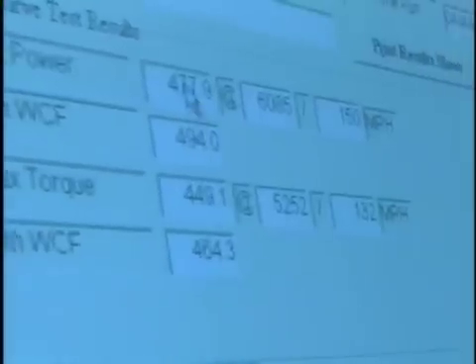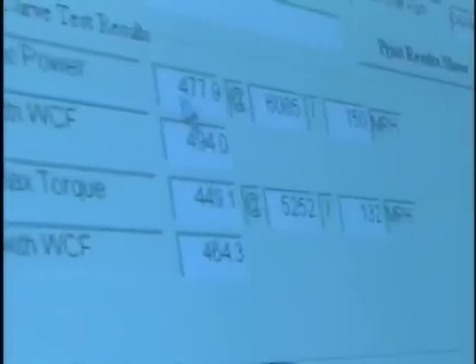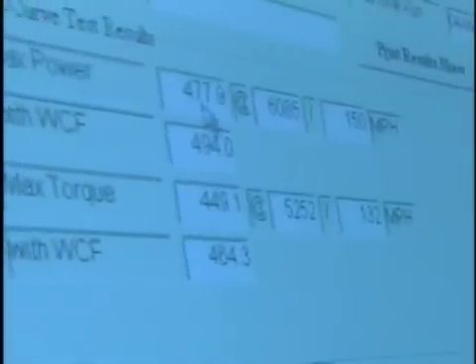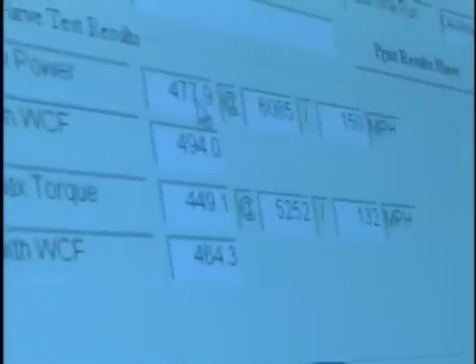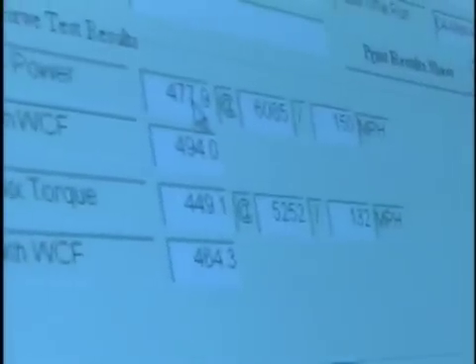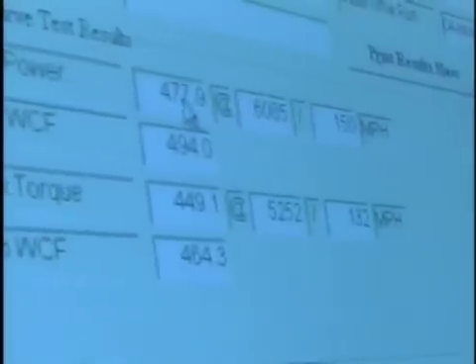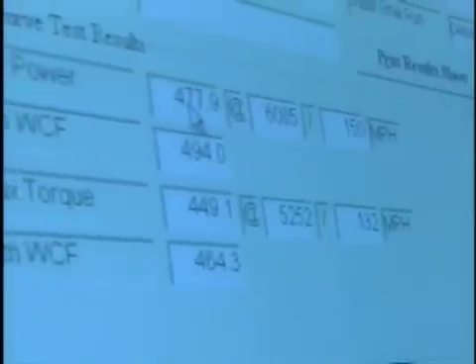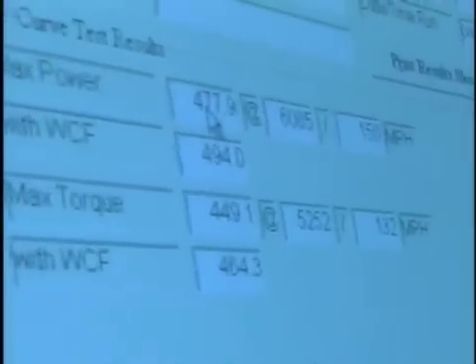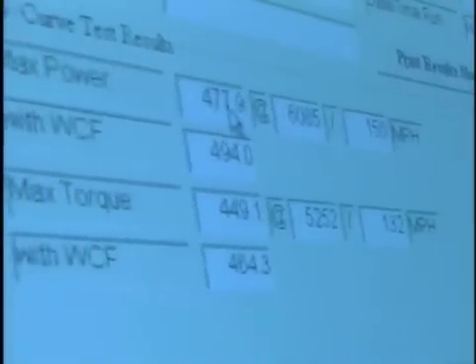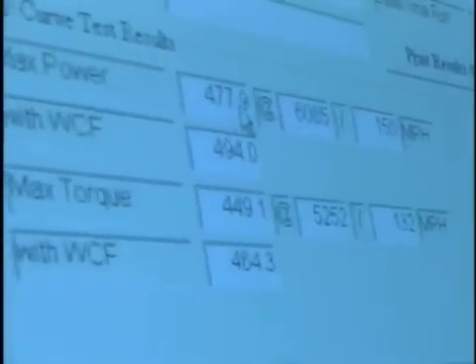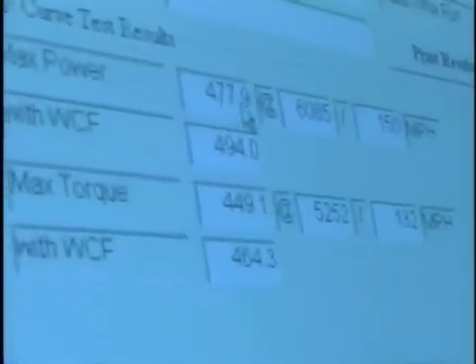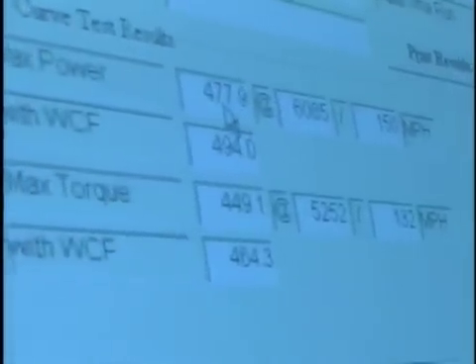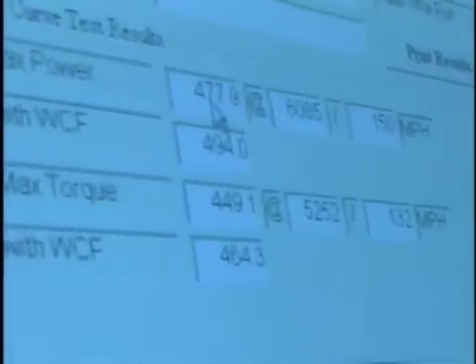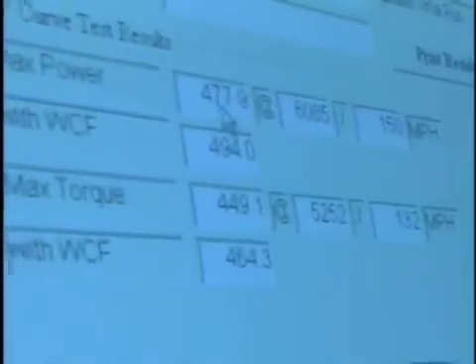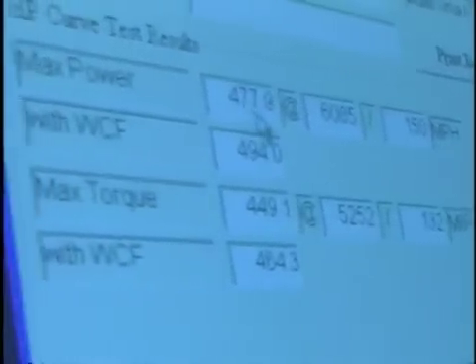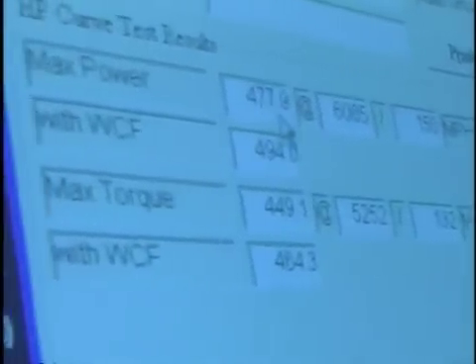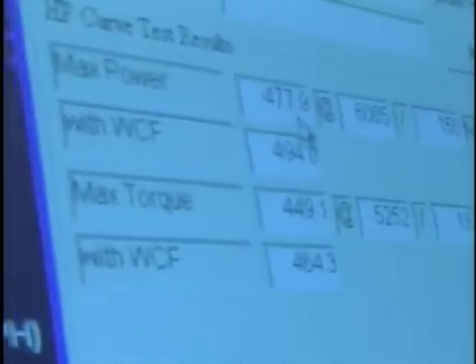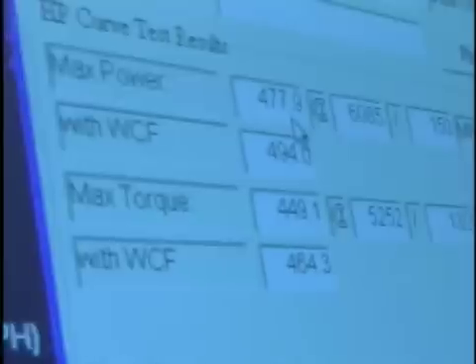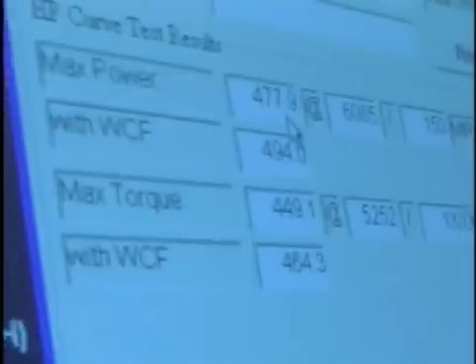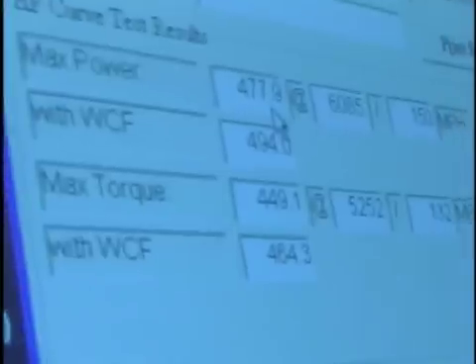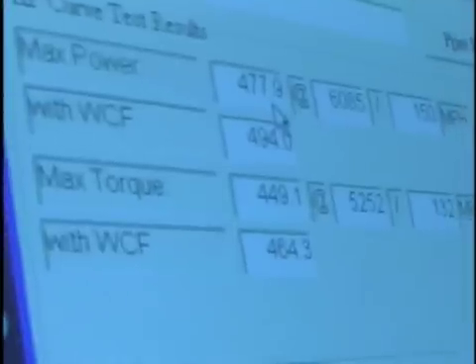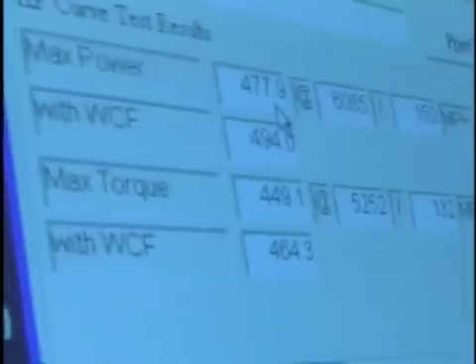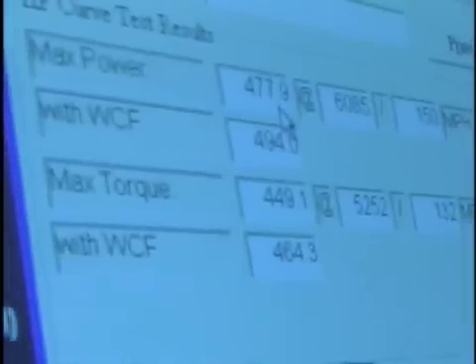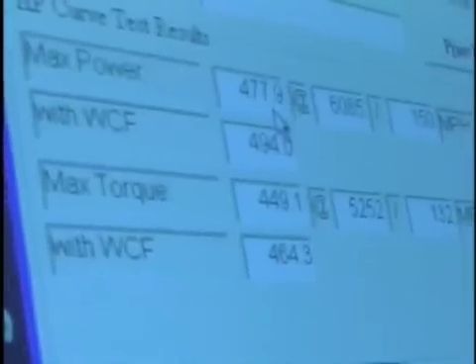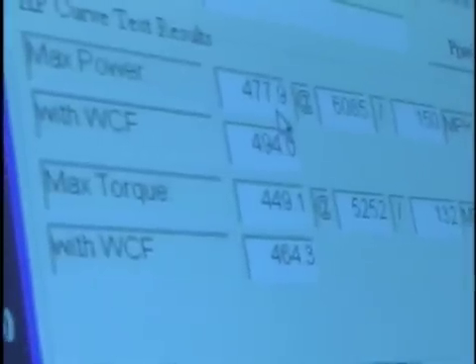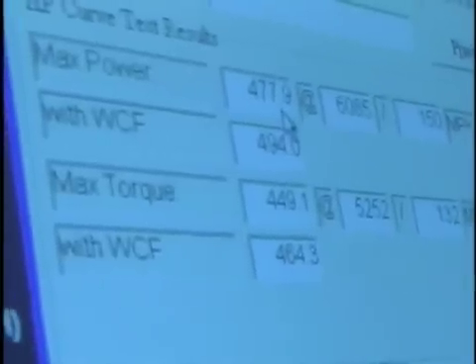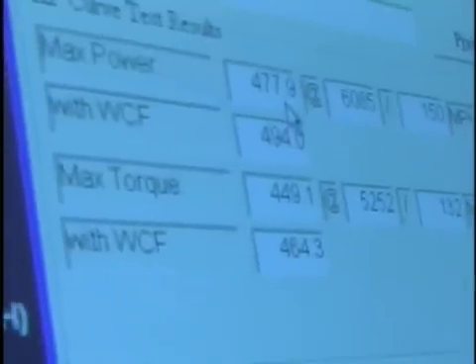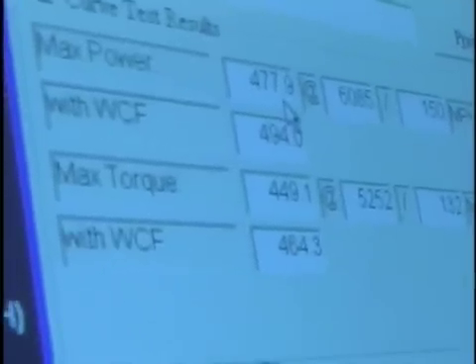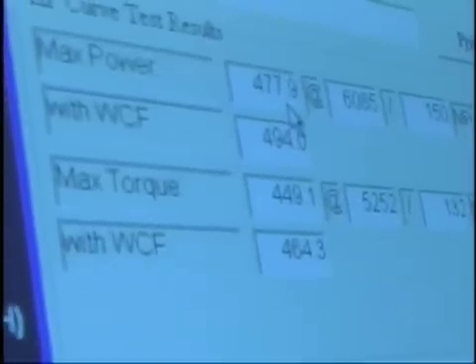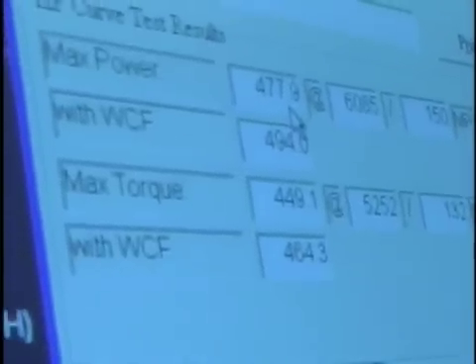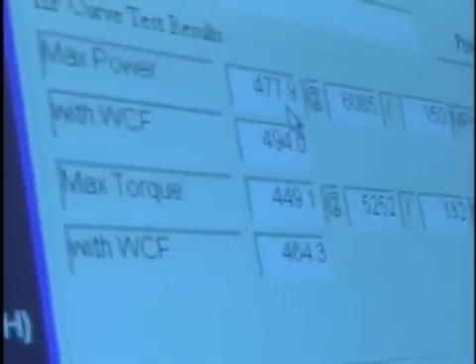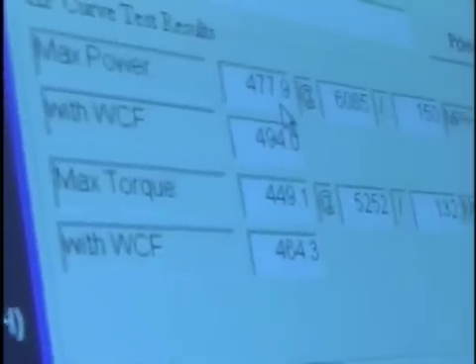All right, that number right there — slide that by 1.25, you get 4,459.6.